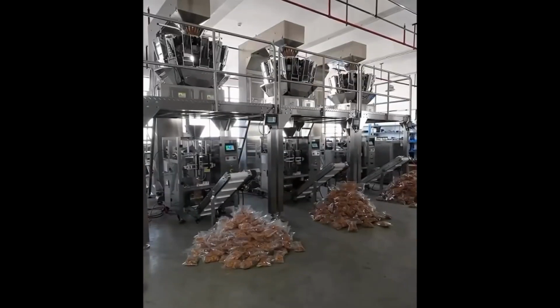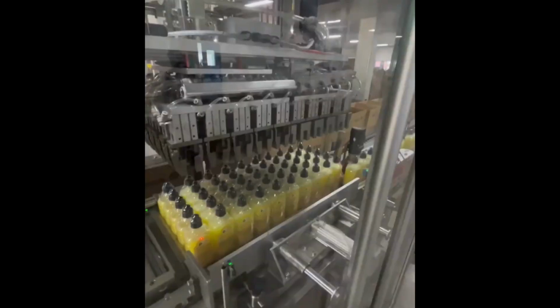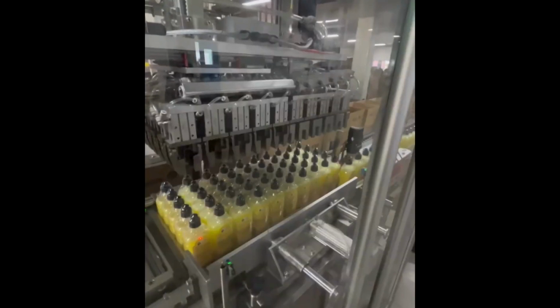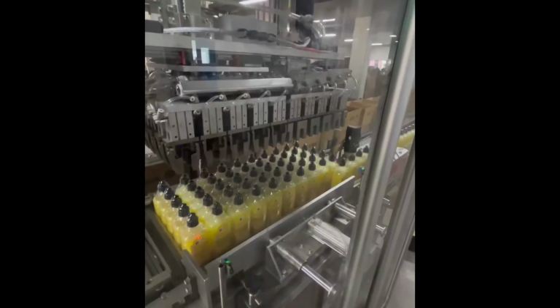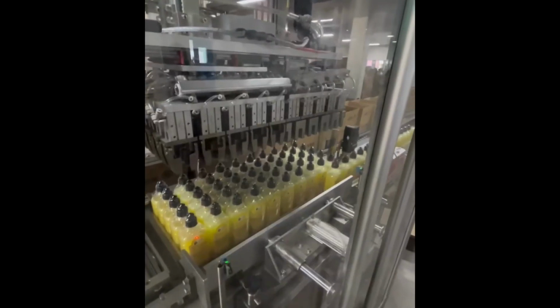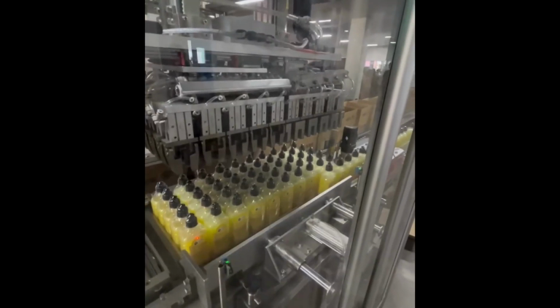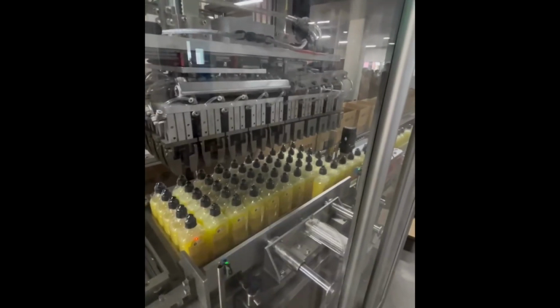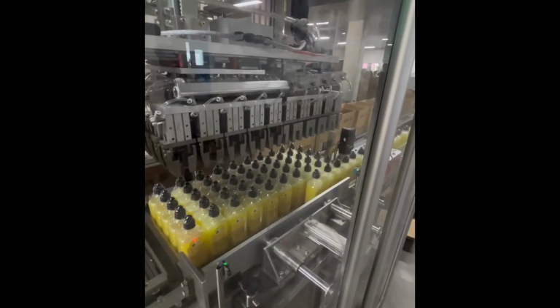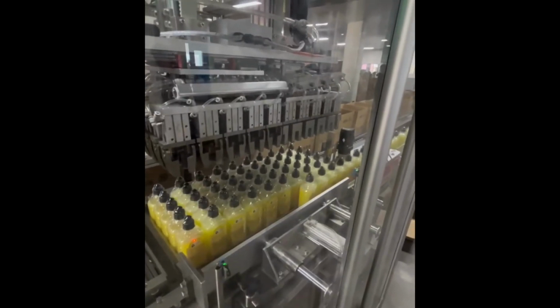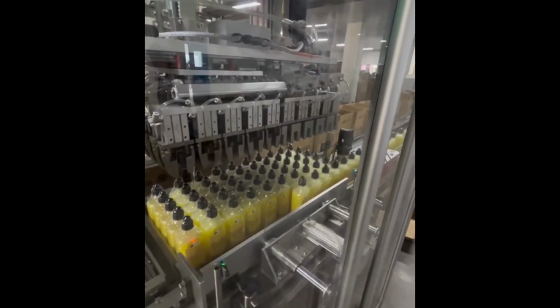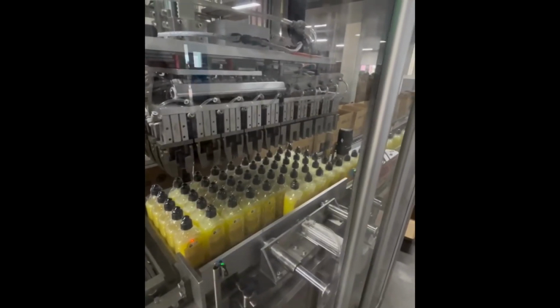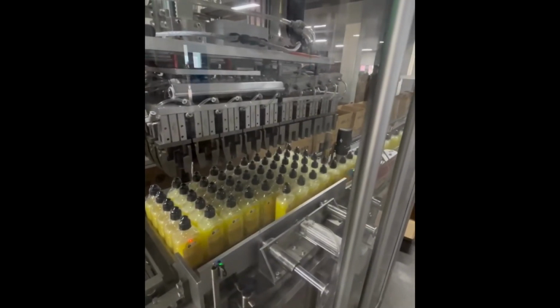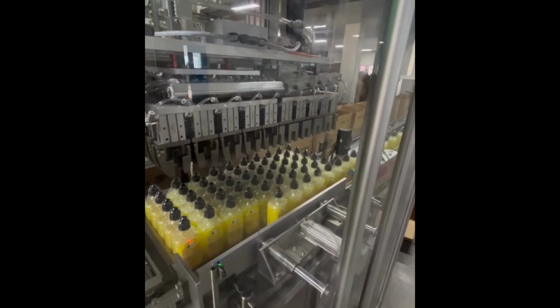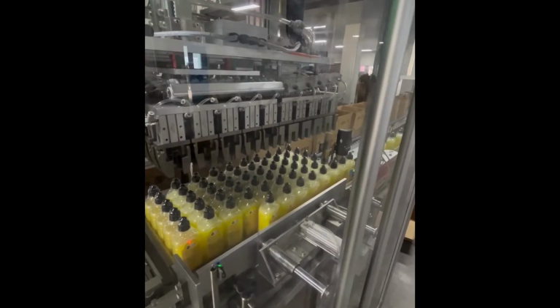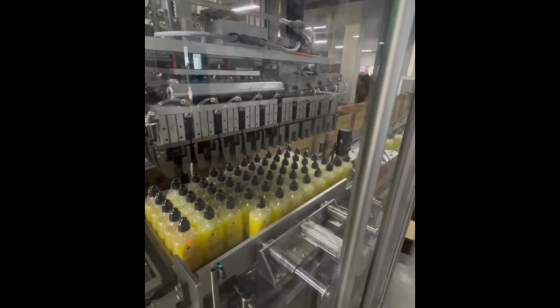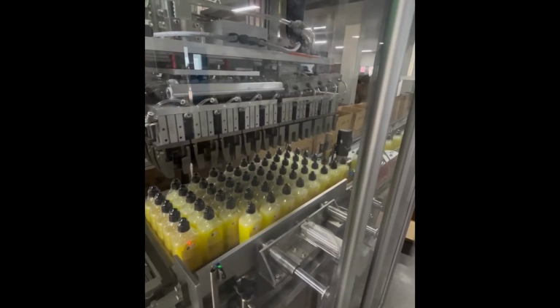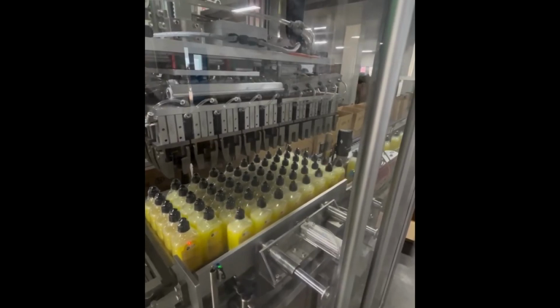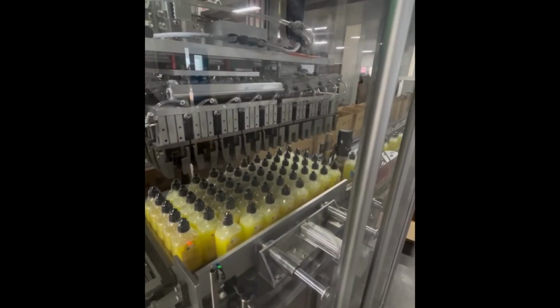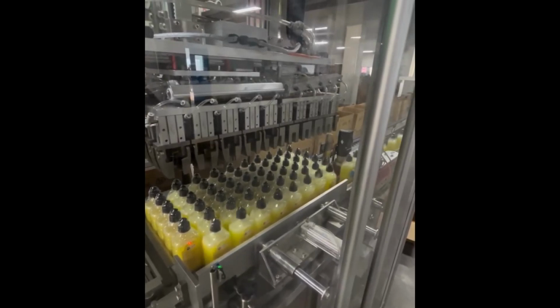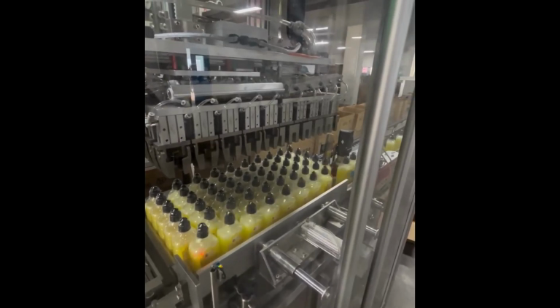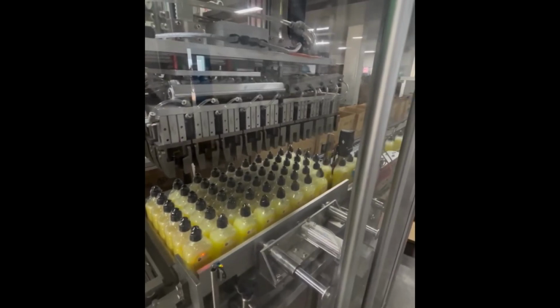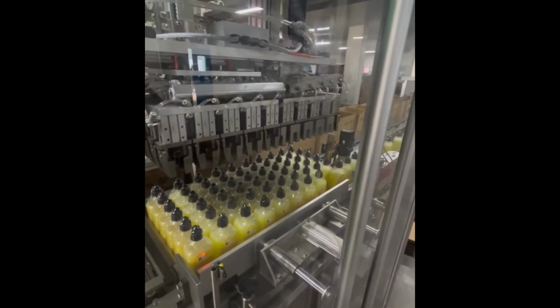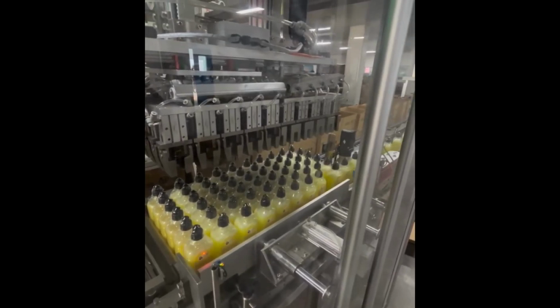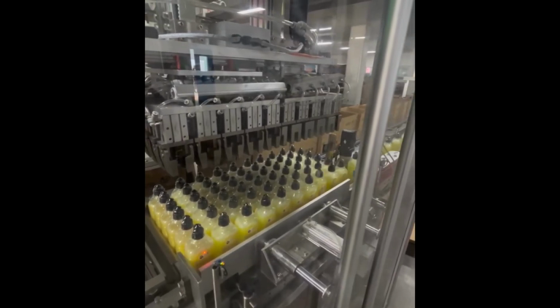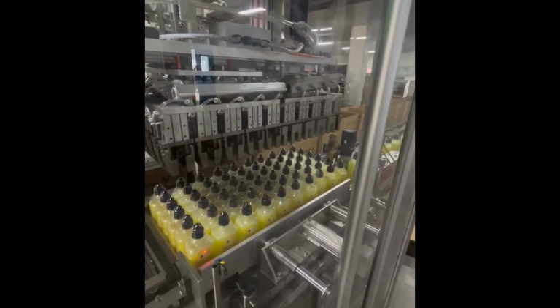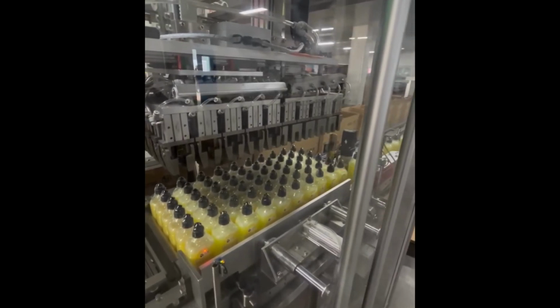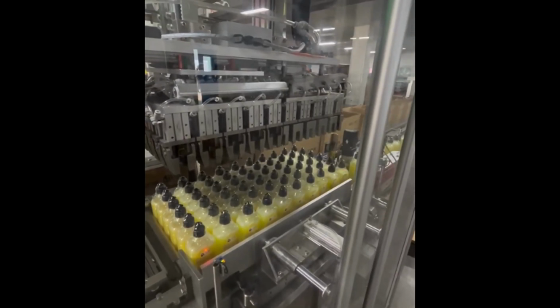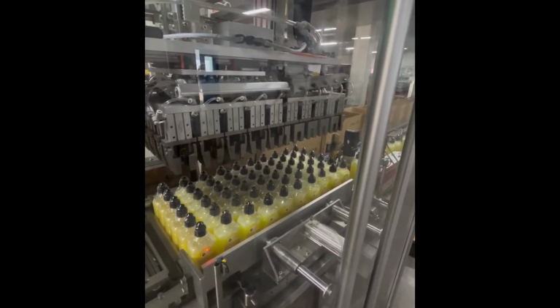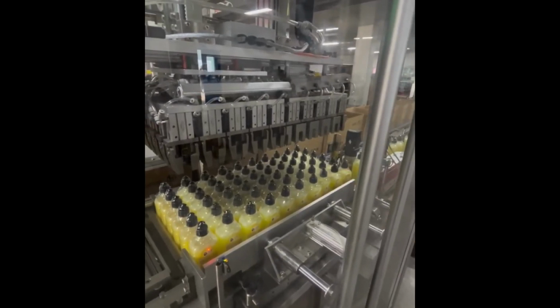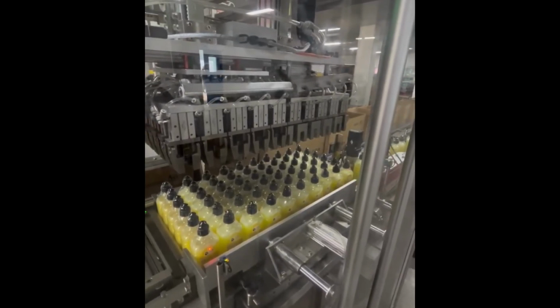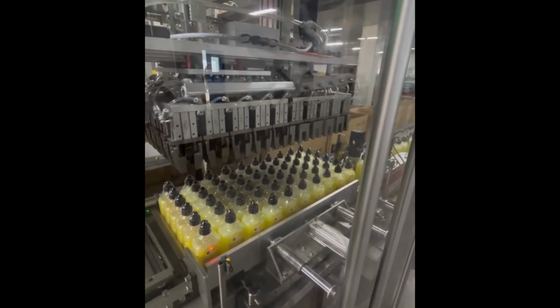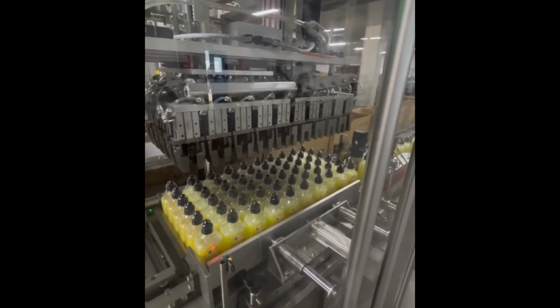Bottles slide in. Grippers take hold. Neatly packed. The next box already waiting.